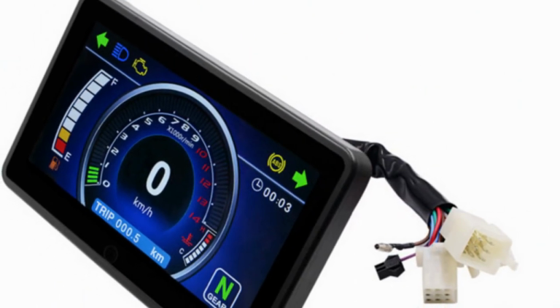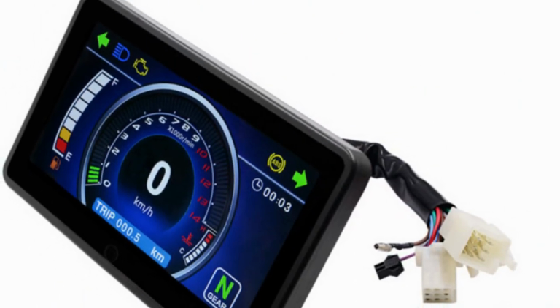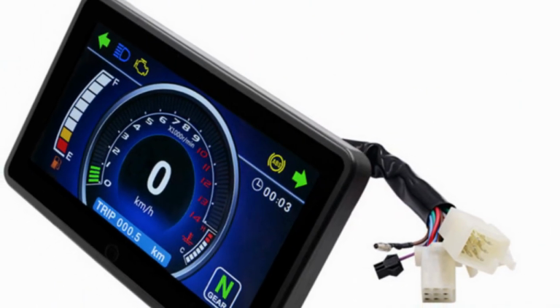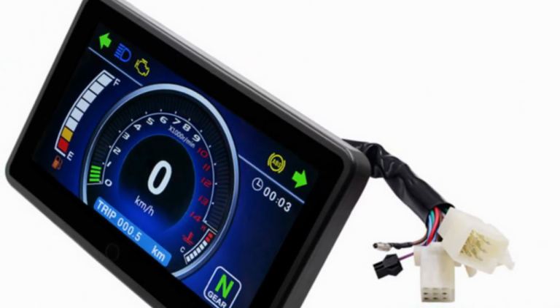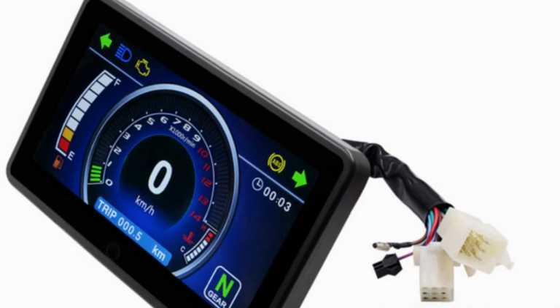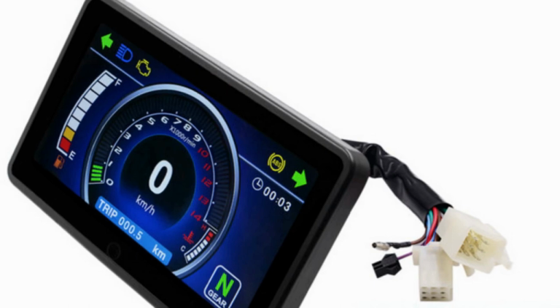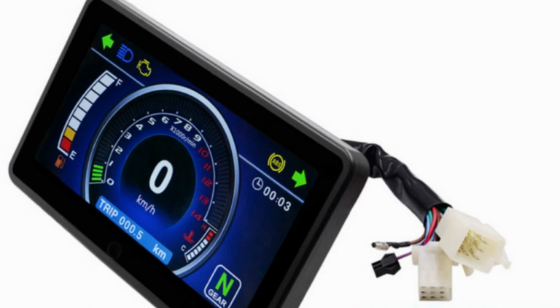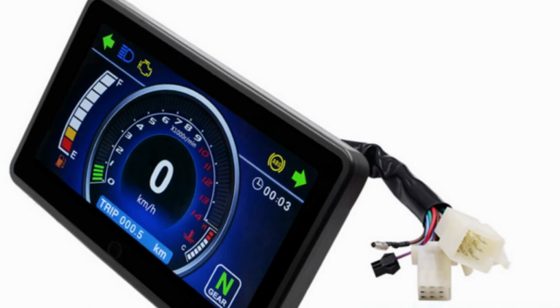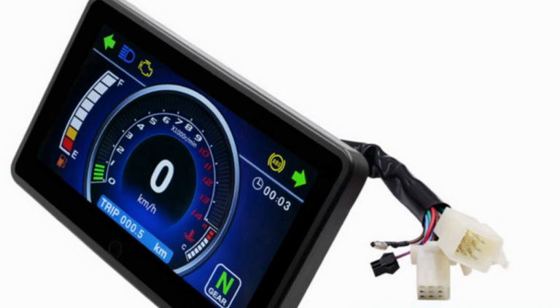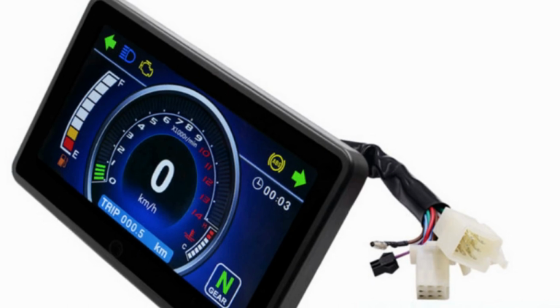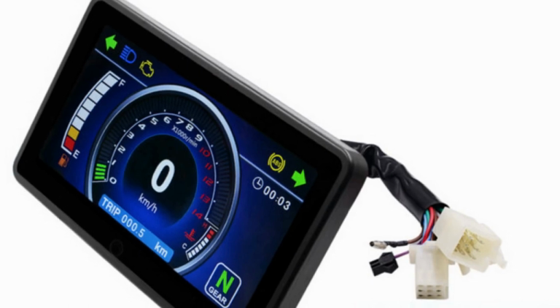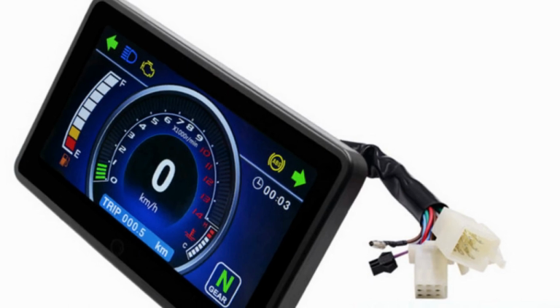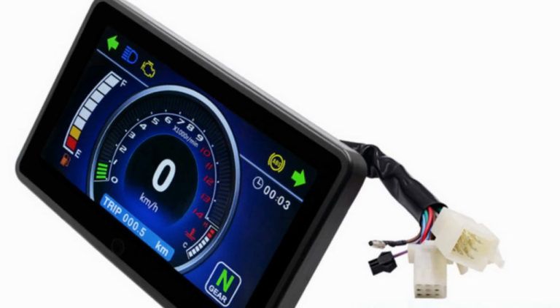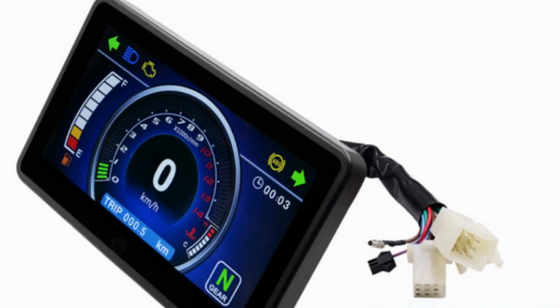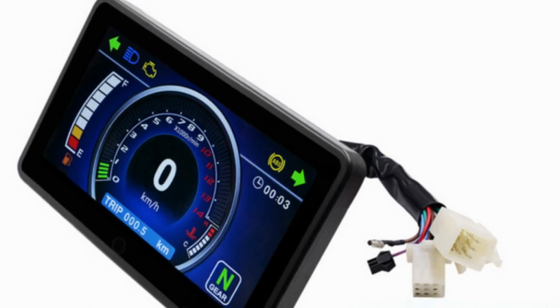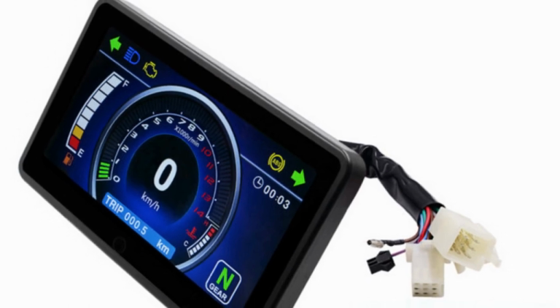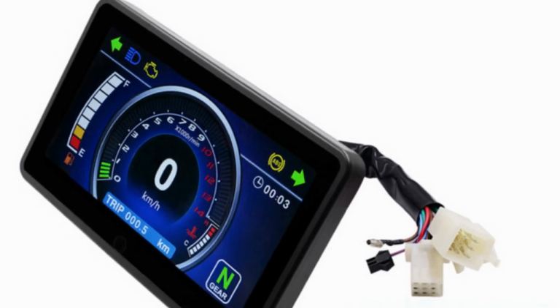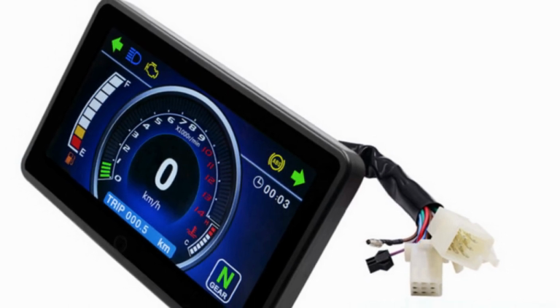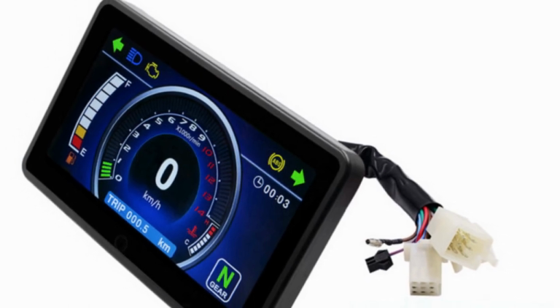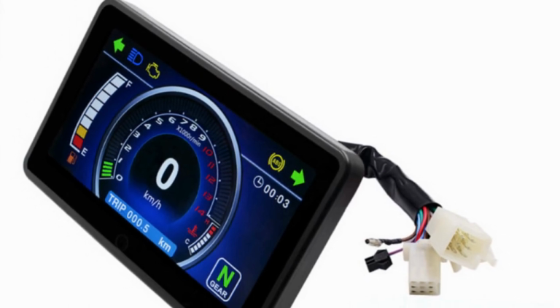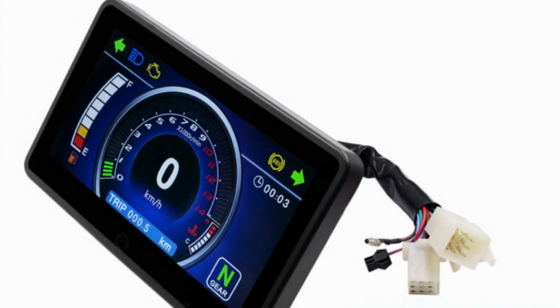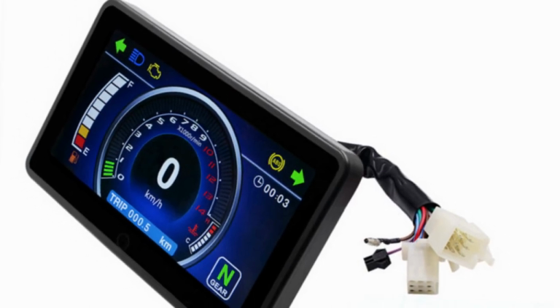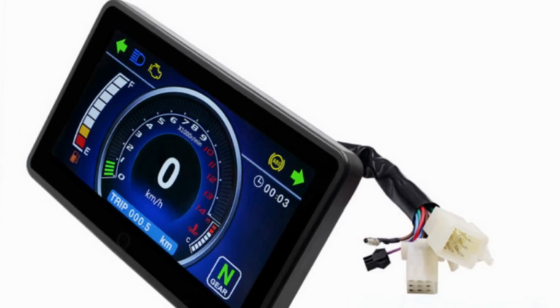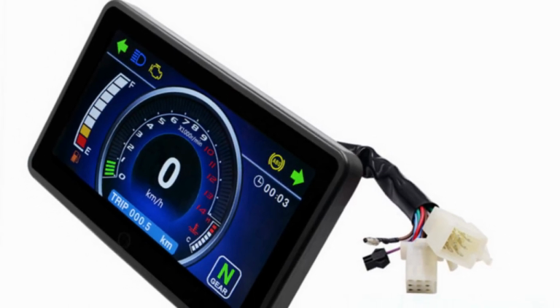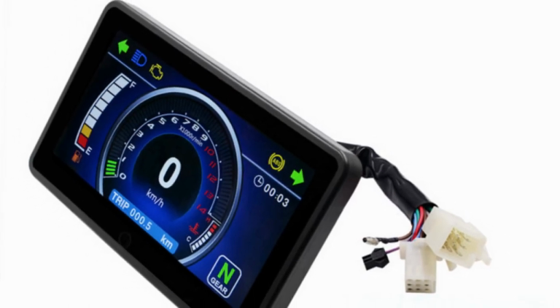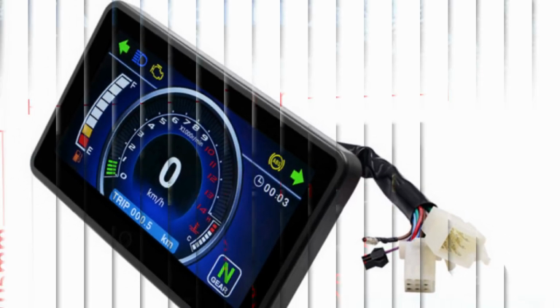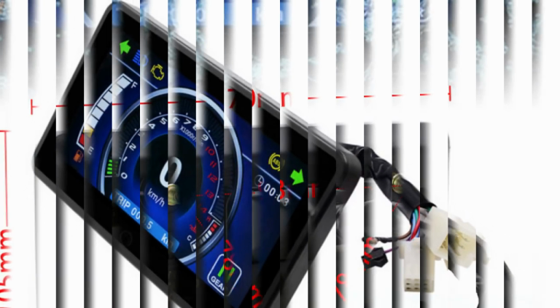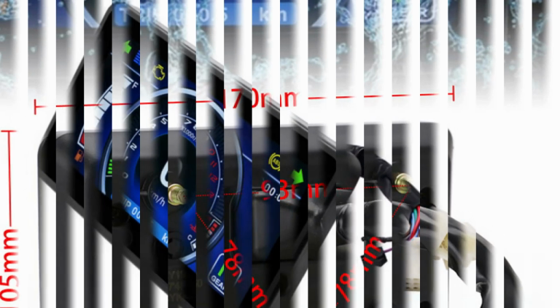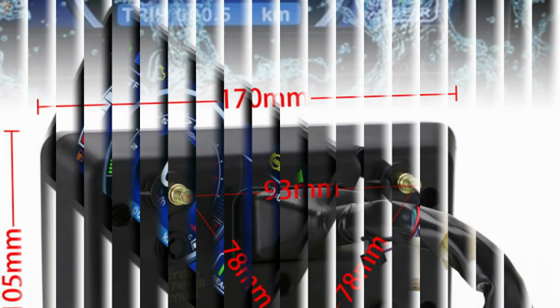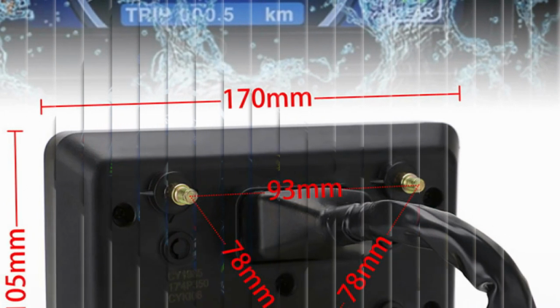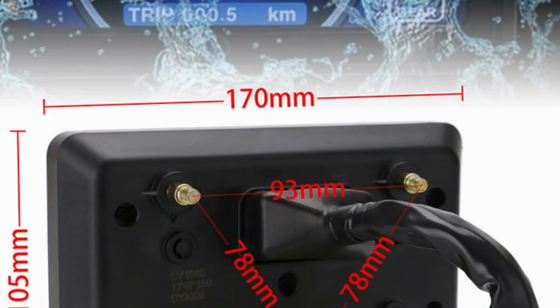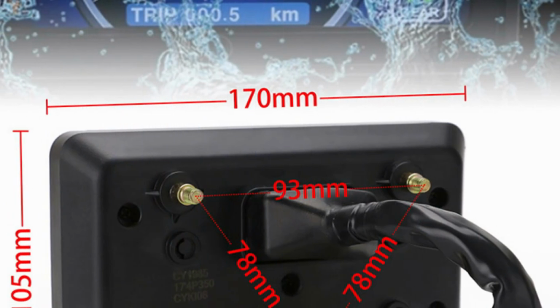Upgrade your motorbike with the Moto Queen Speedometer, featuring a sleek design and top-notch performance.